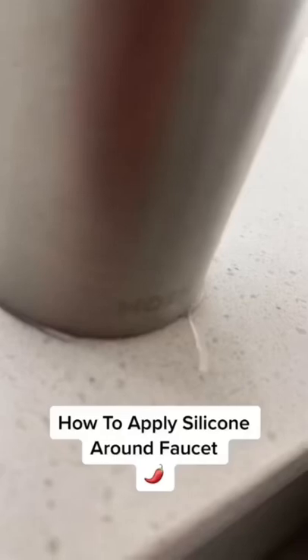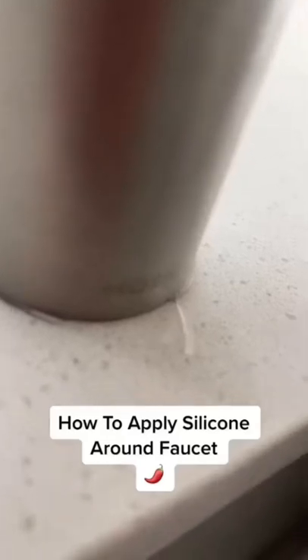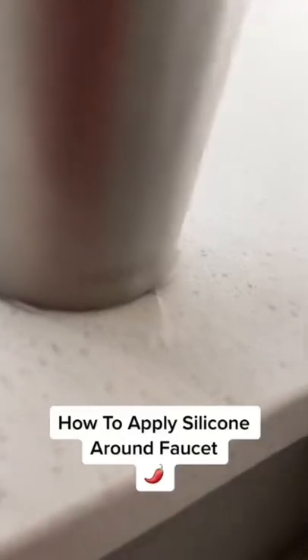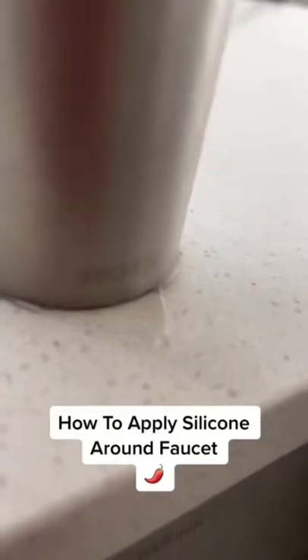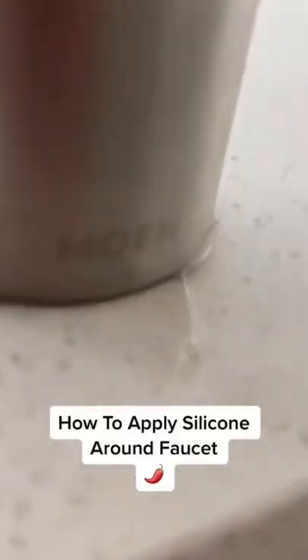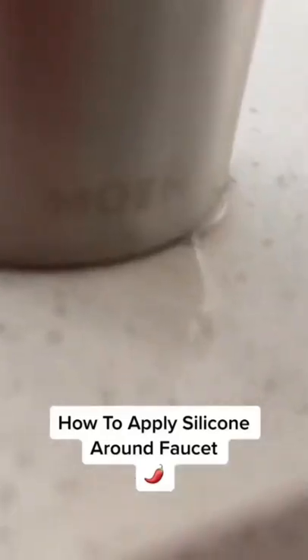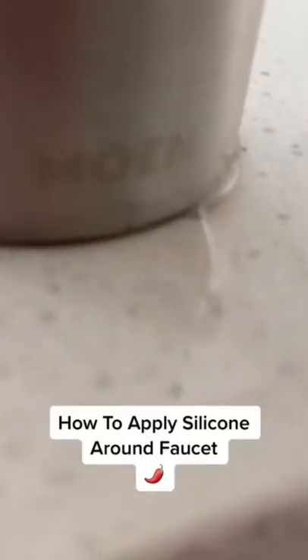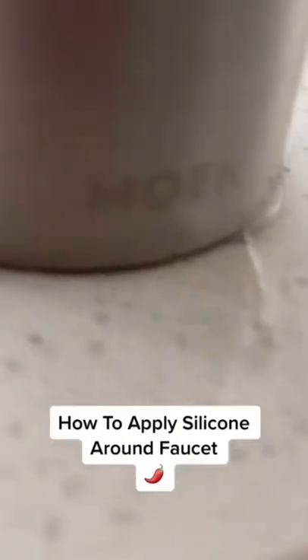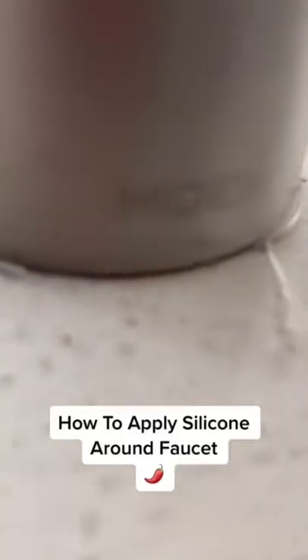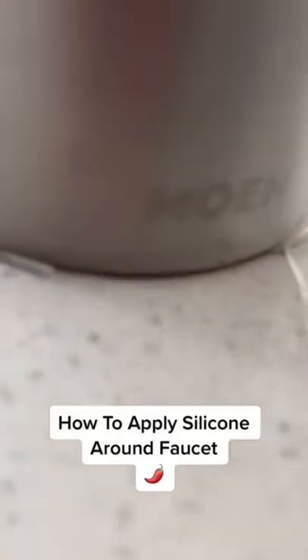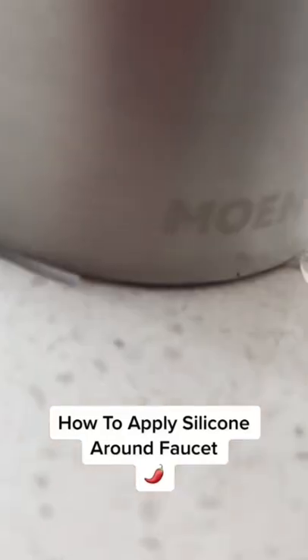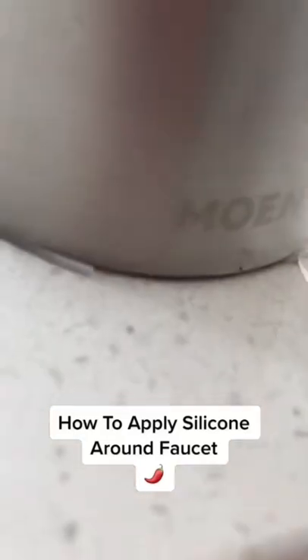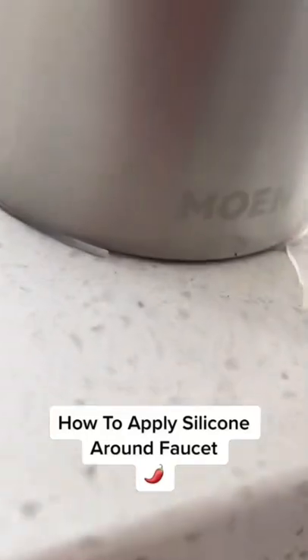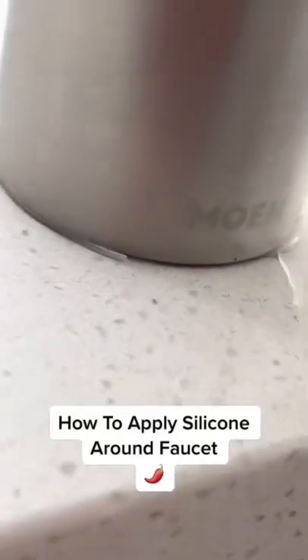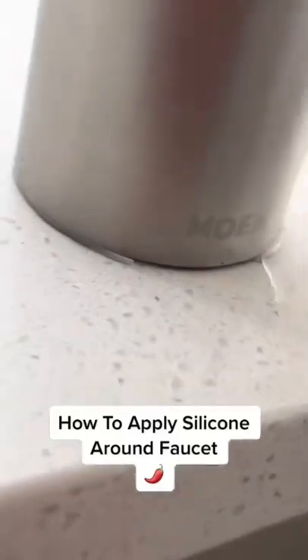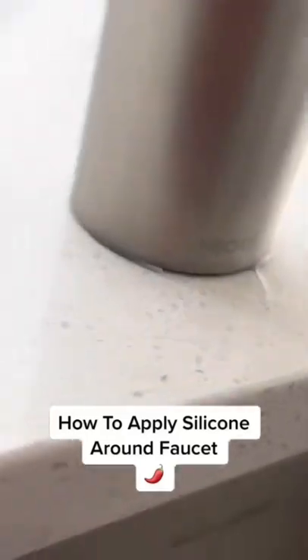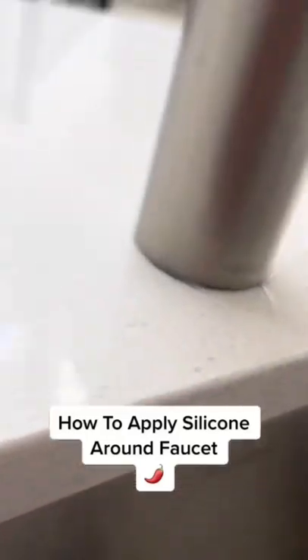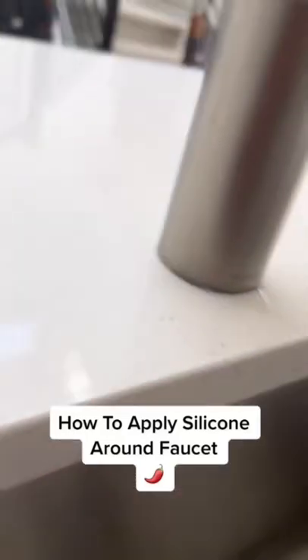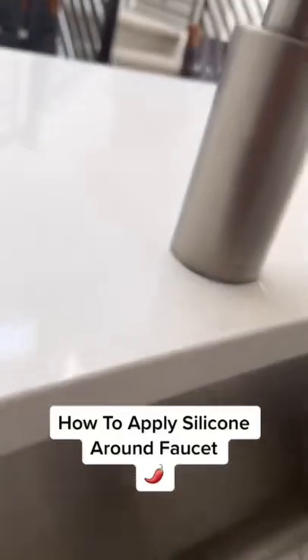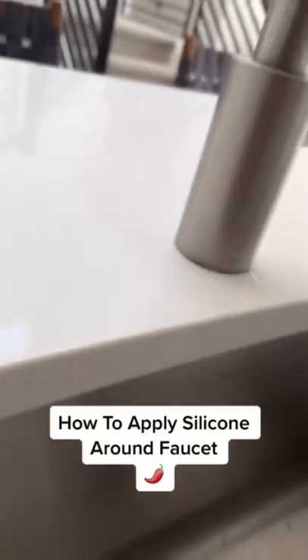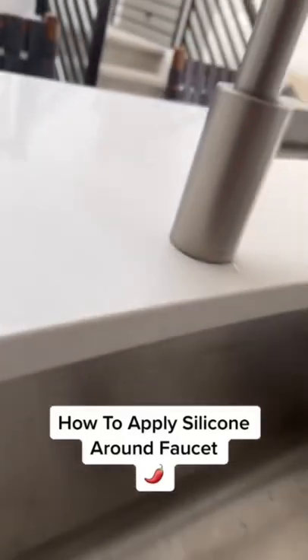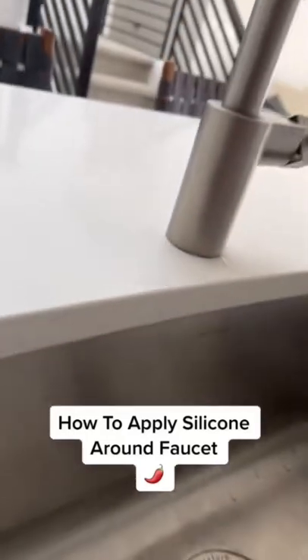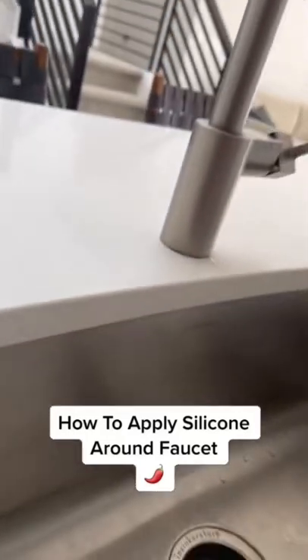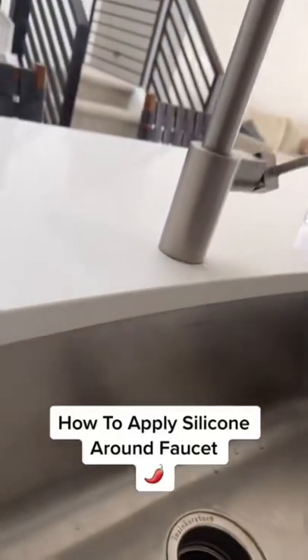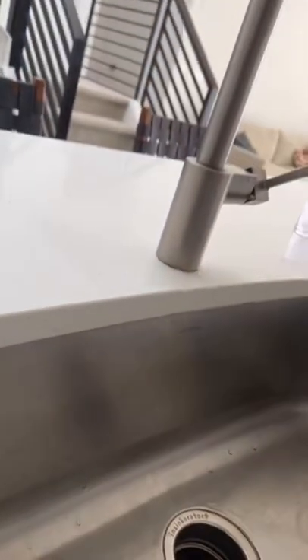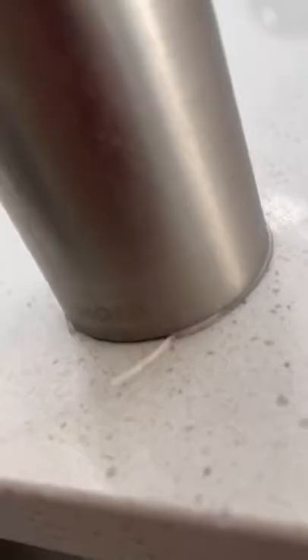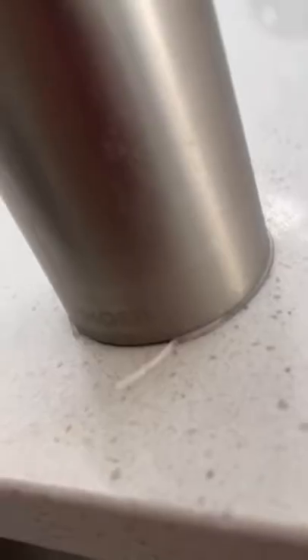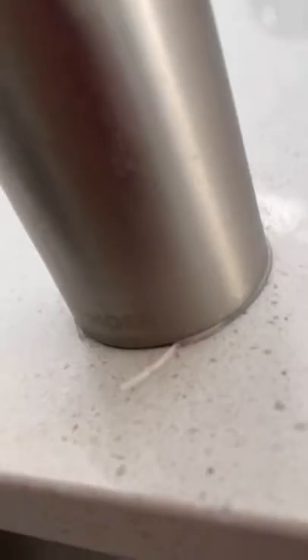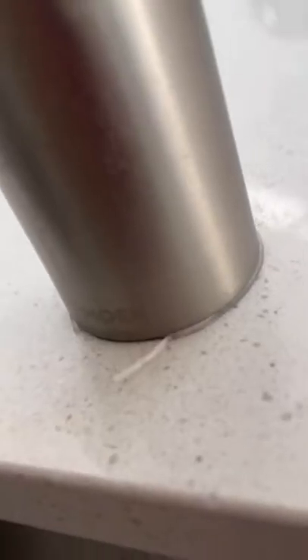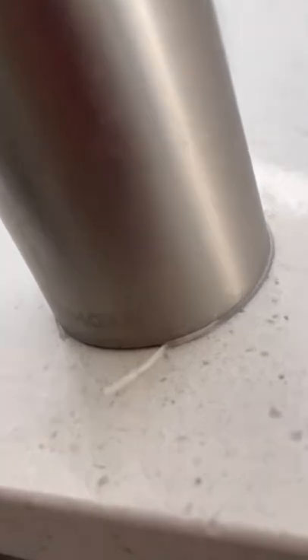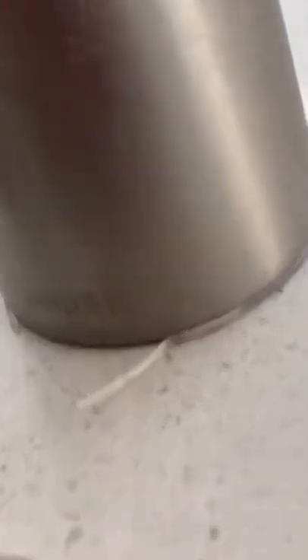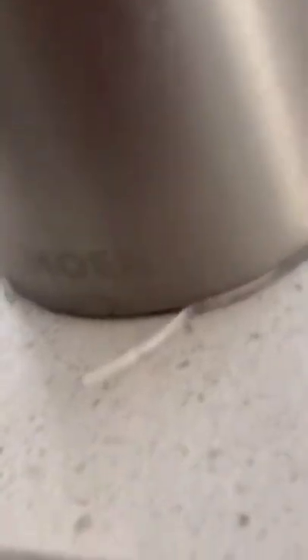Hey guys, Mr. Tala Peña here with another home maintenance tip. On today's project, I'm going to show you how to address a super common home maintenance issue.